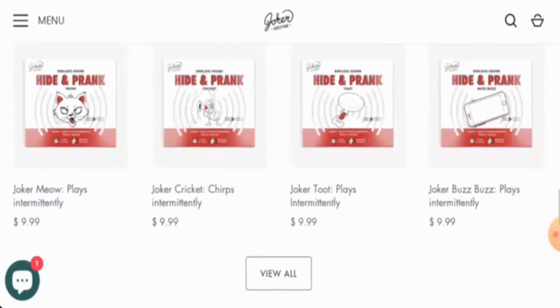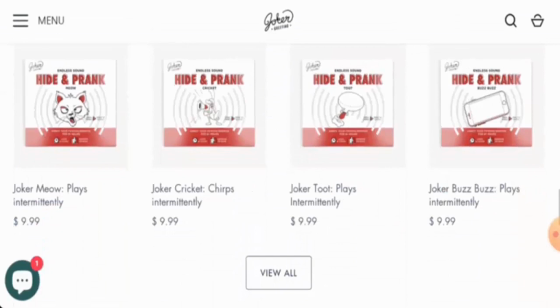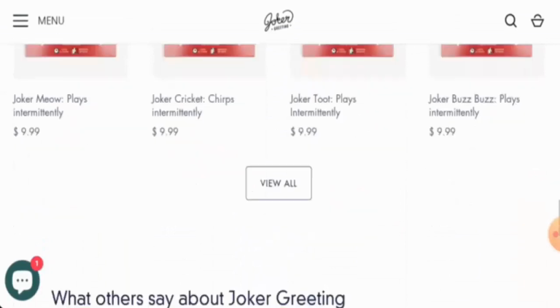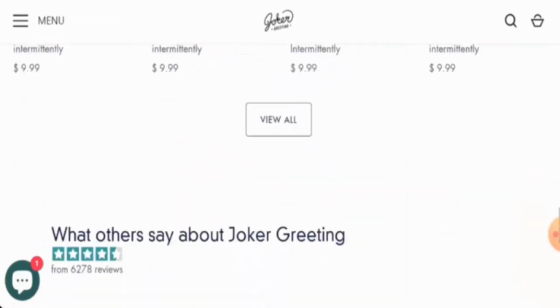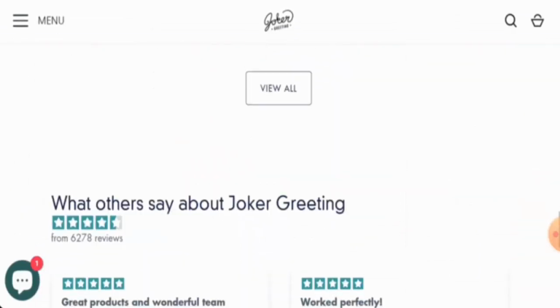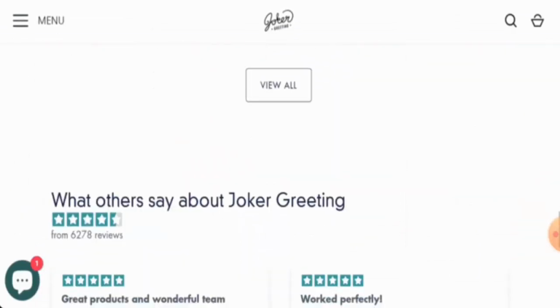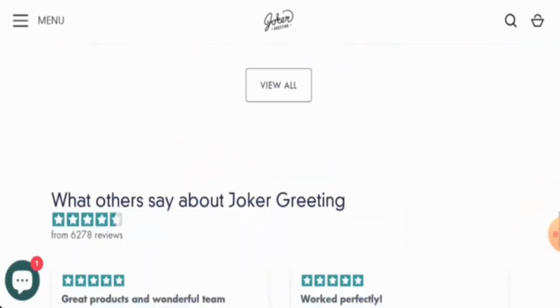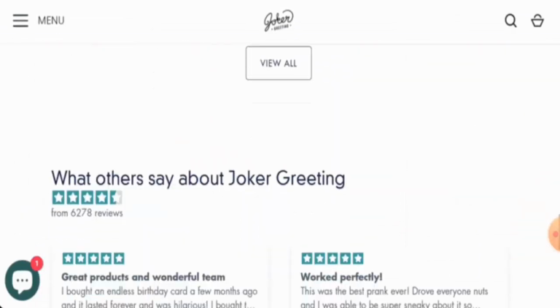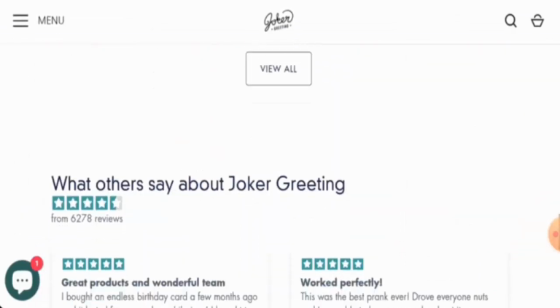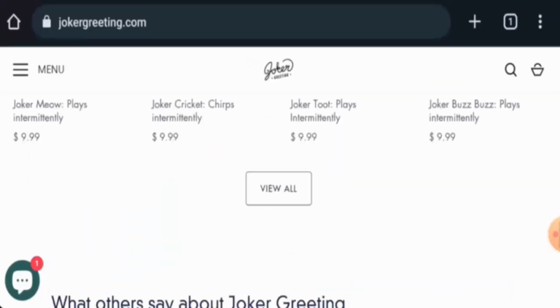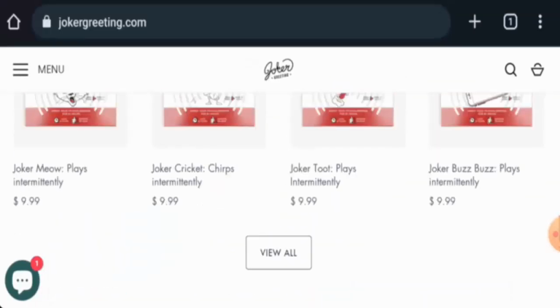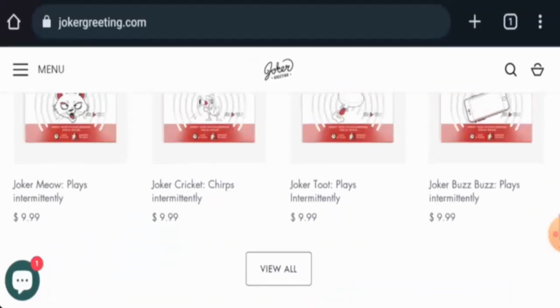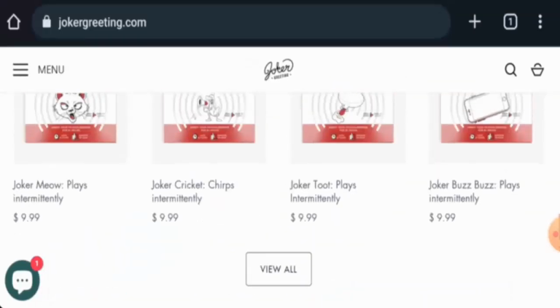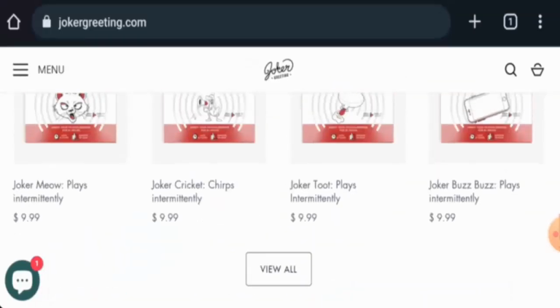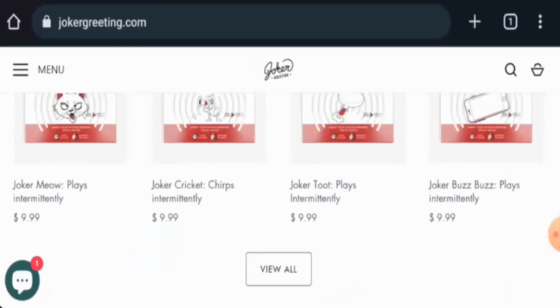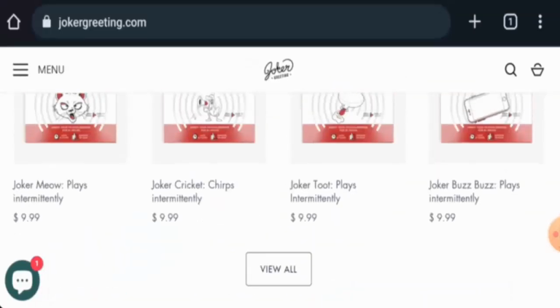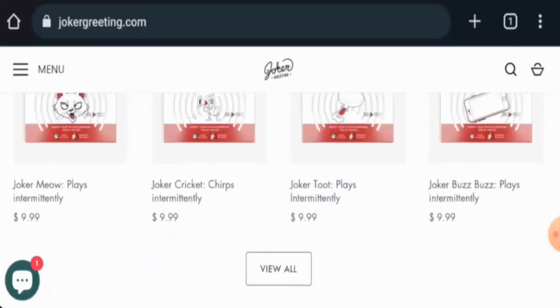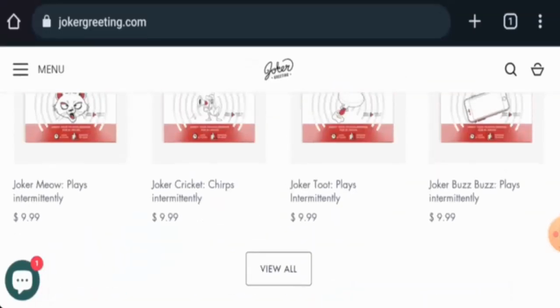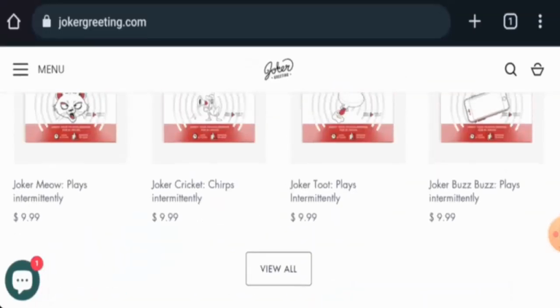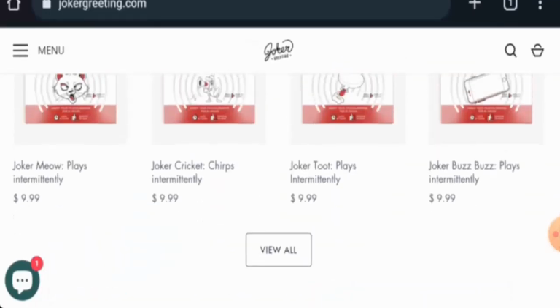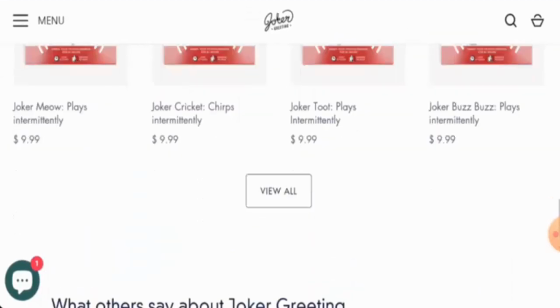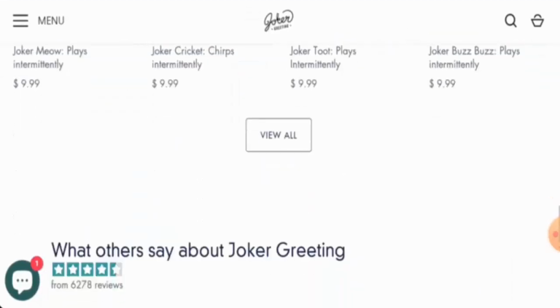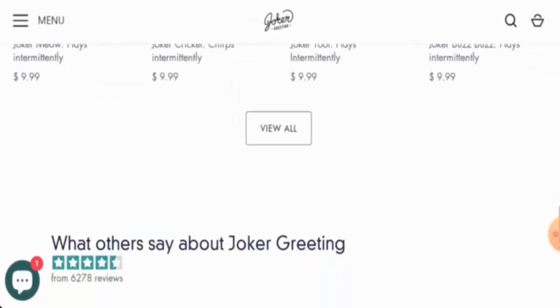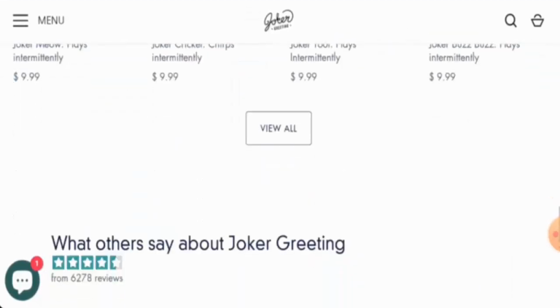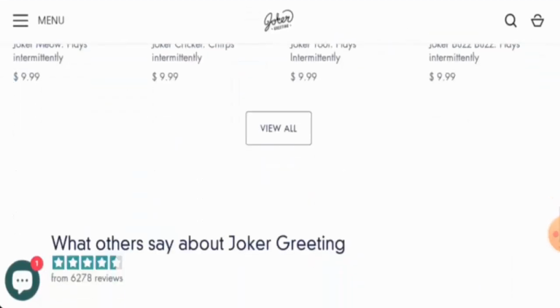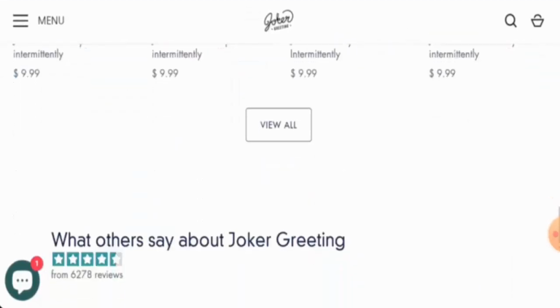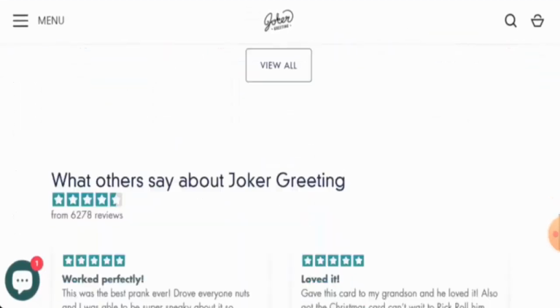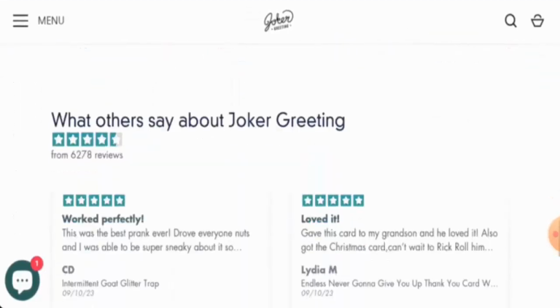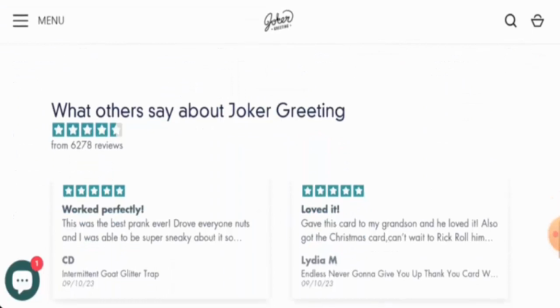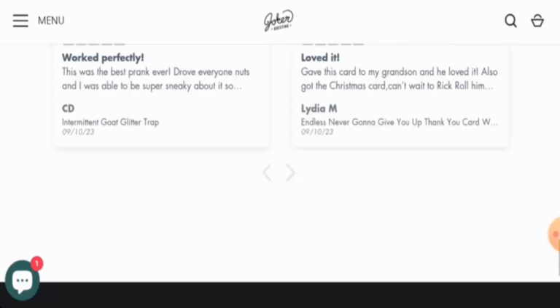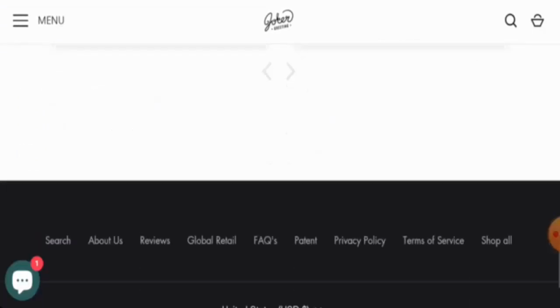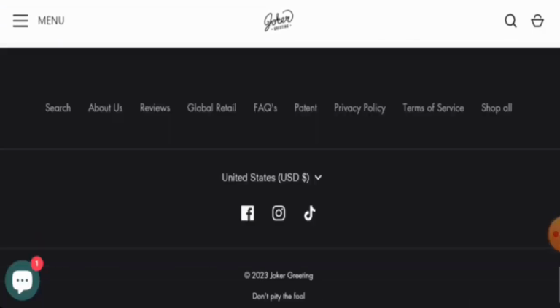They also offer prank cards, as you can see. This website seems quite interesting — you can check them out. Next, we'll check the policies.